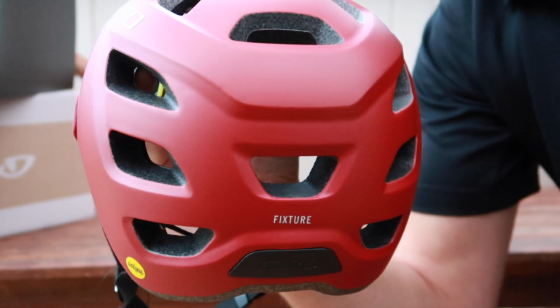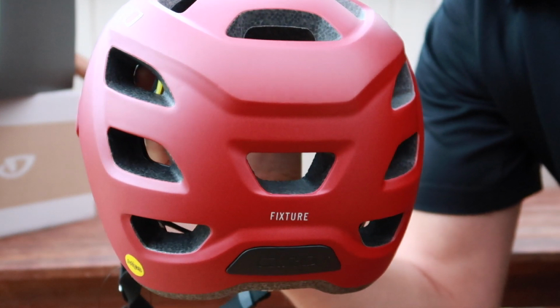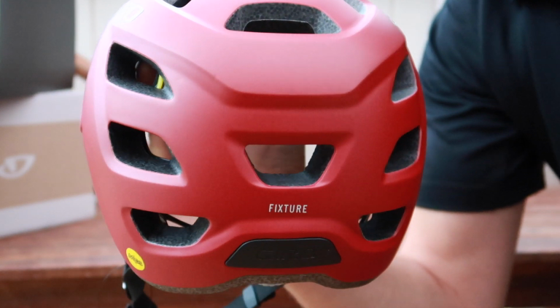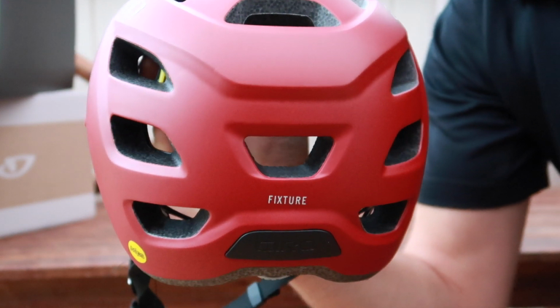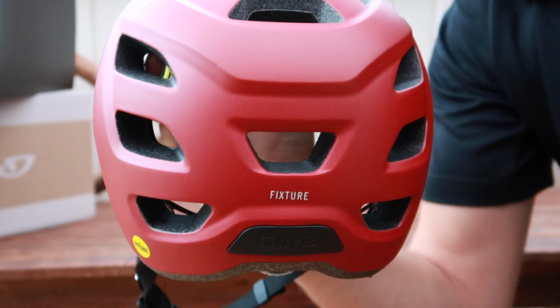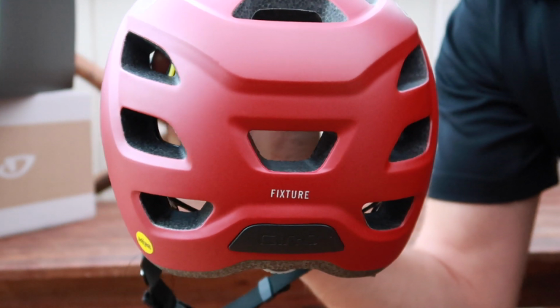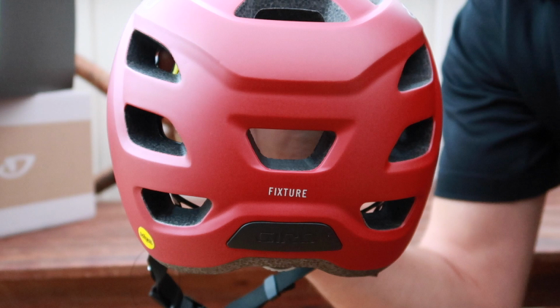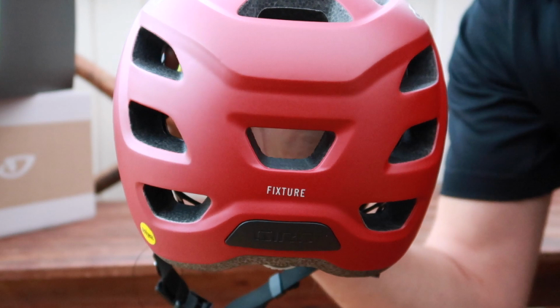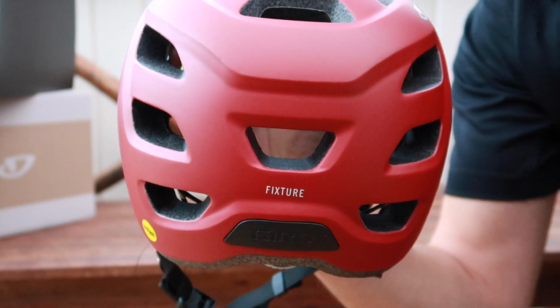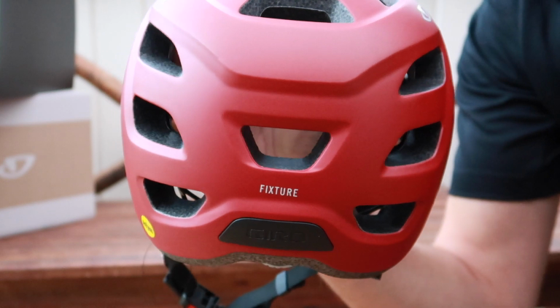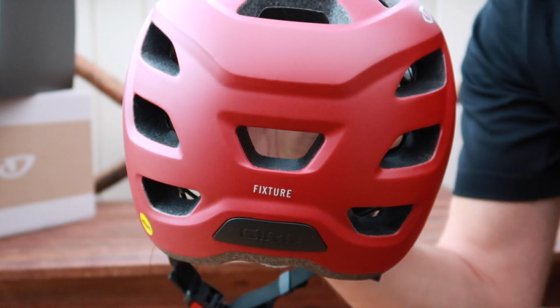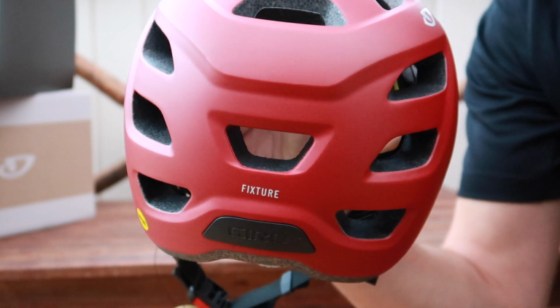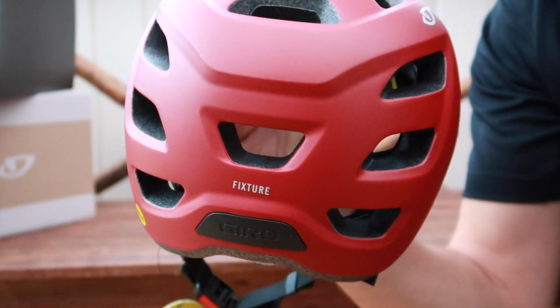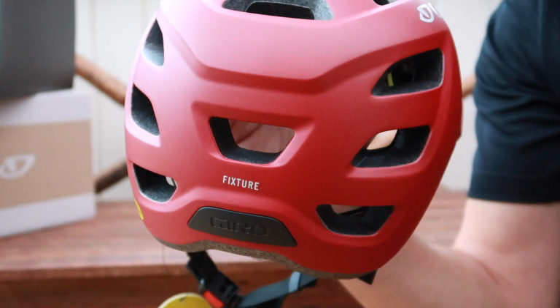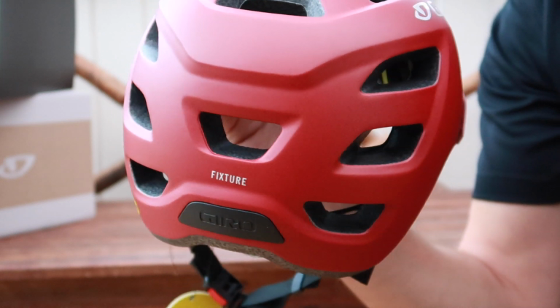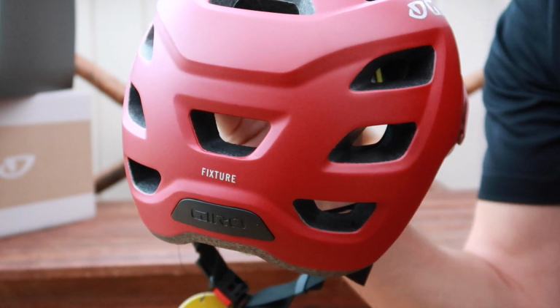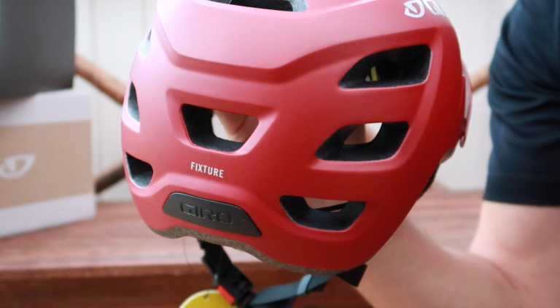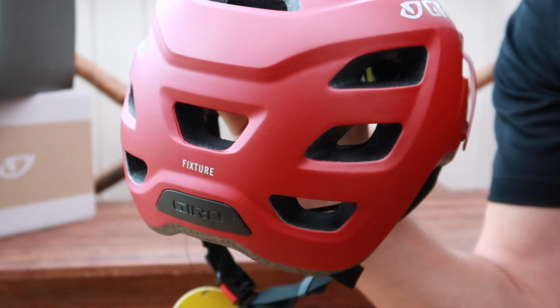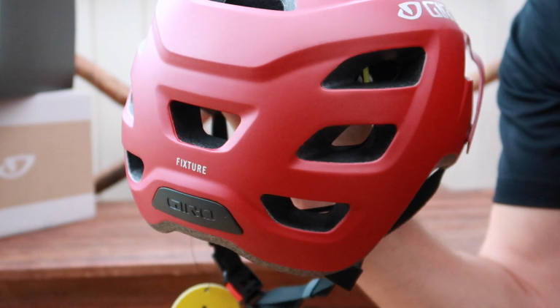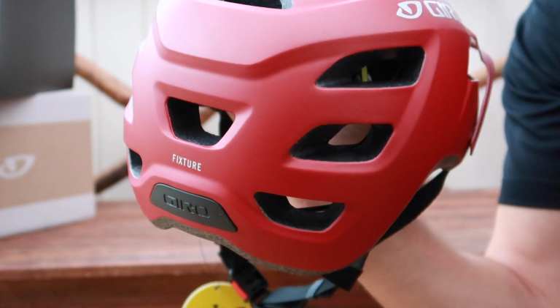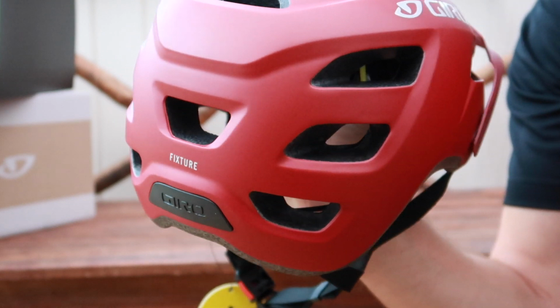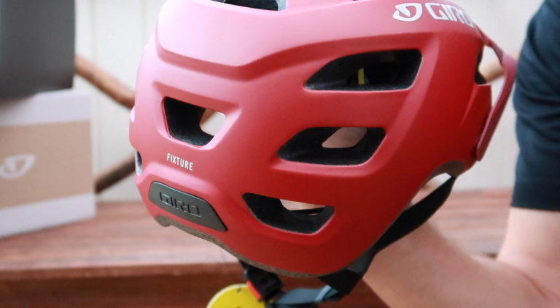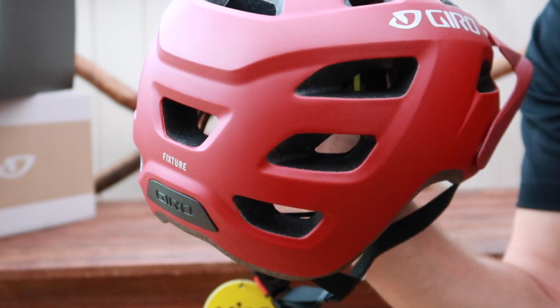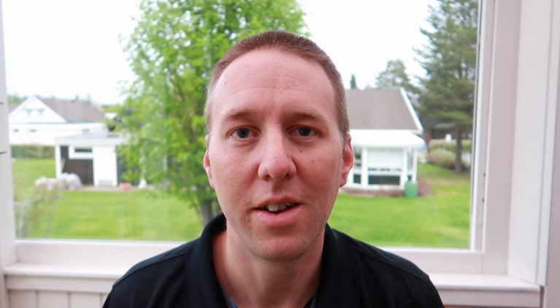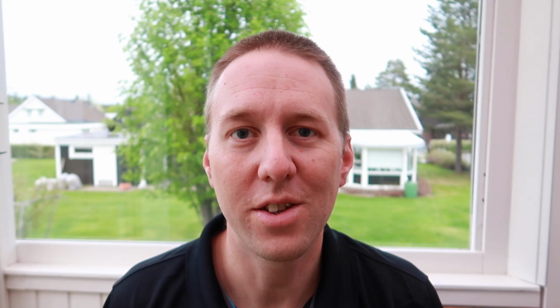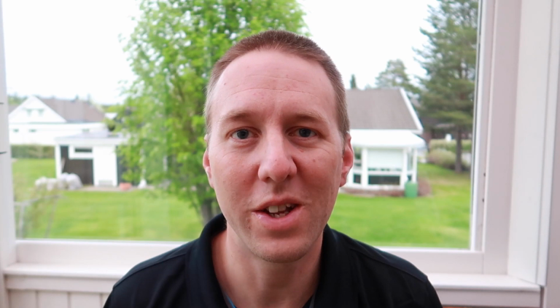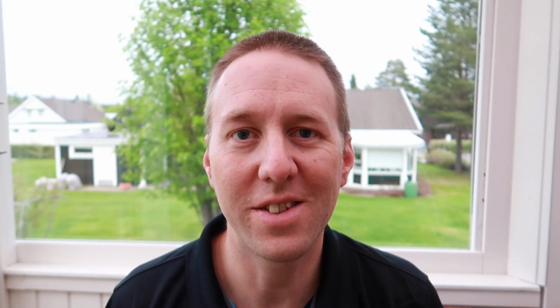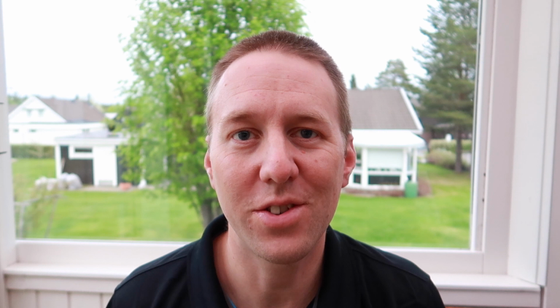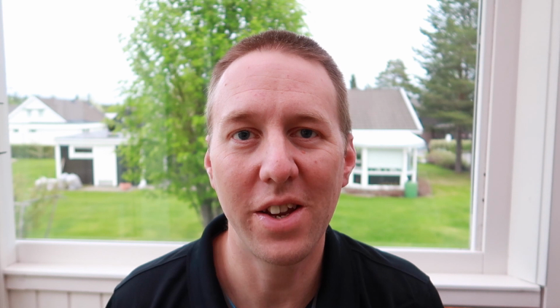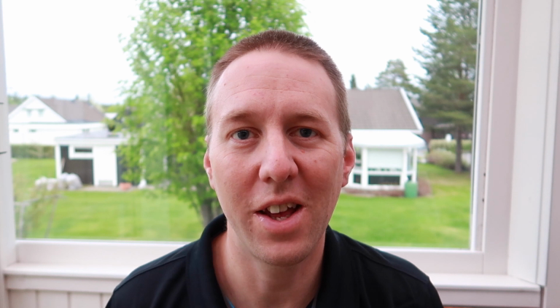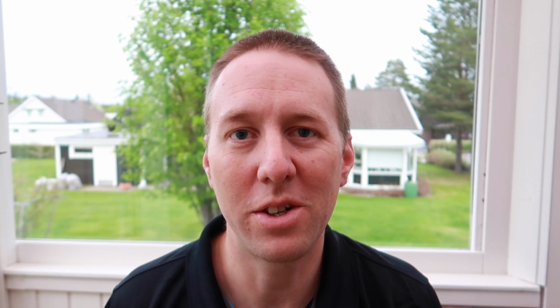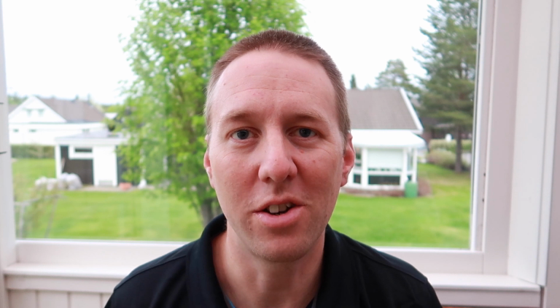But for a couple of dollars extra, it's well worth the extra cost, I think. So let's try the helmet on.